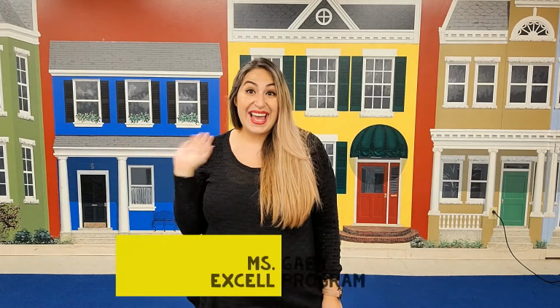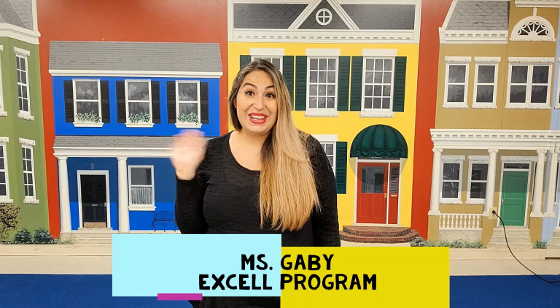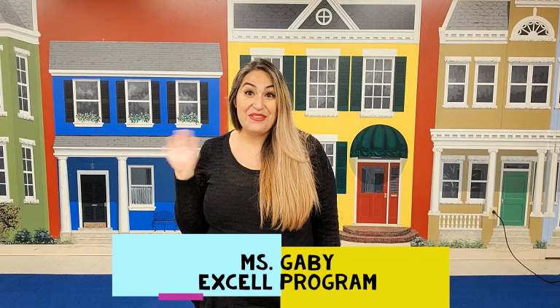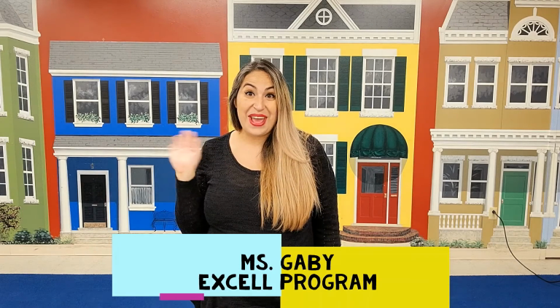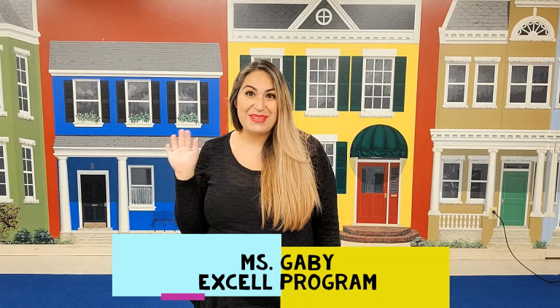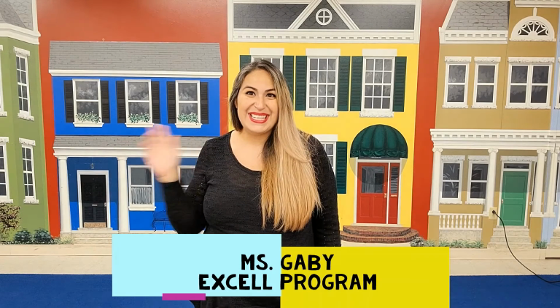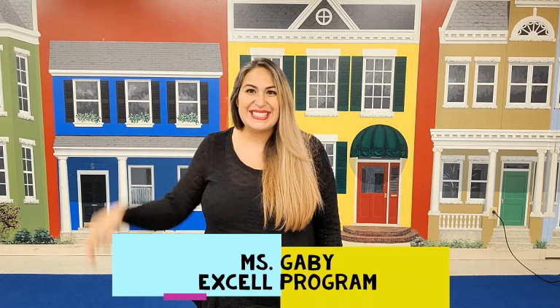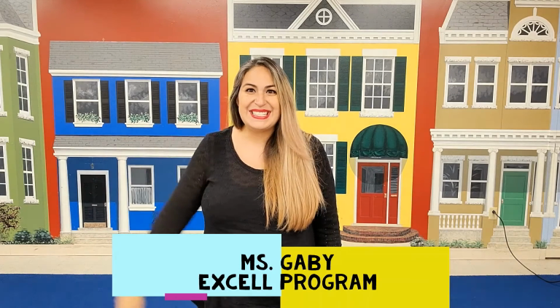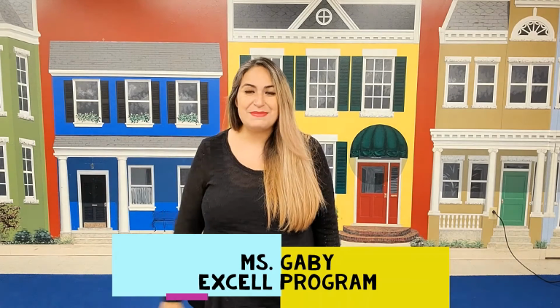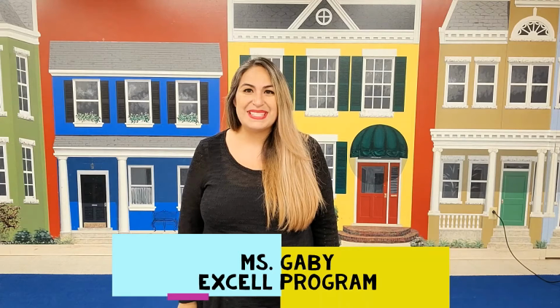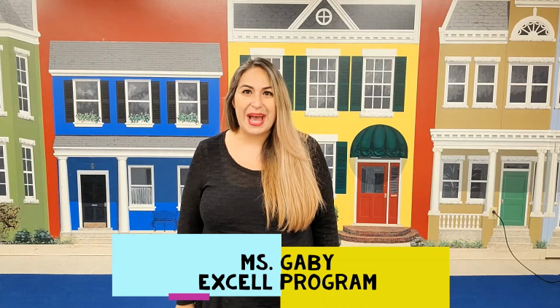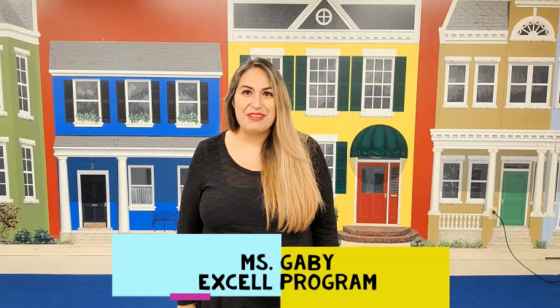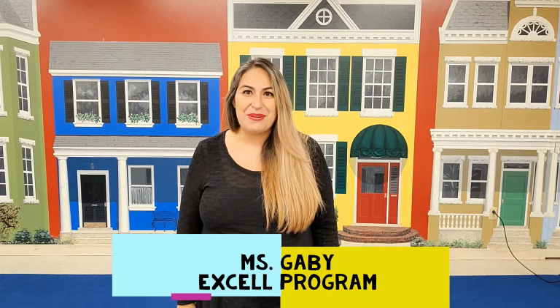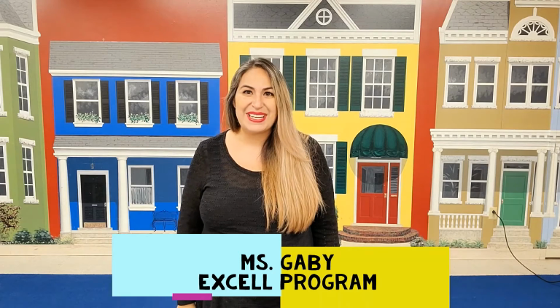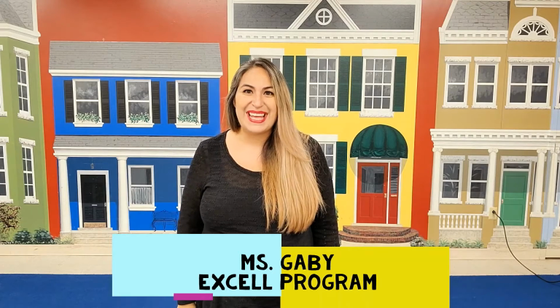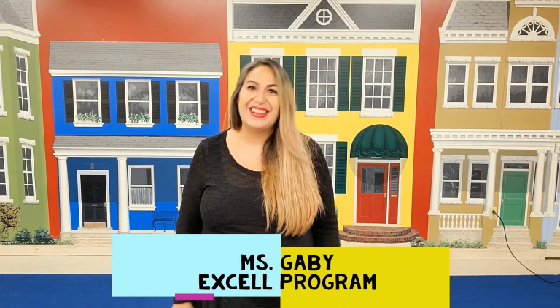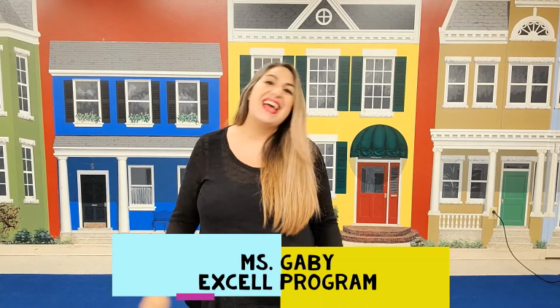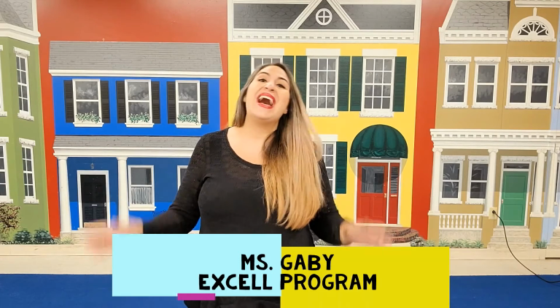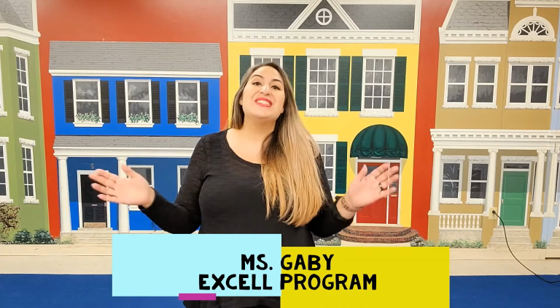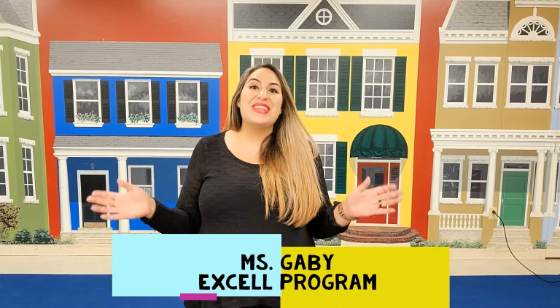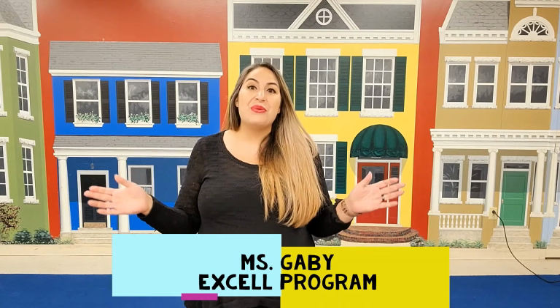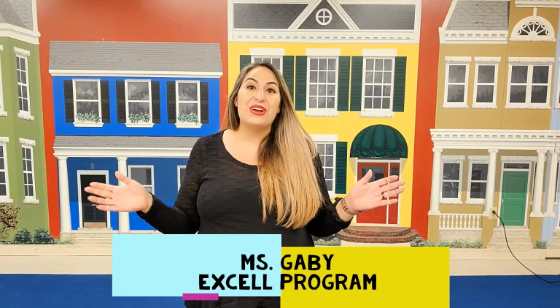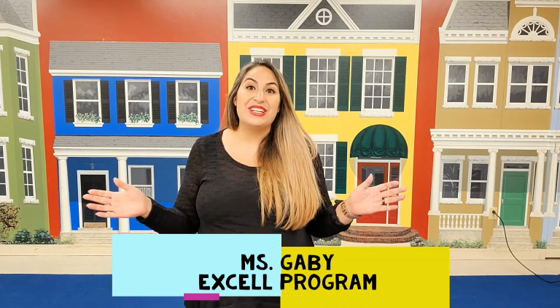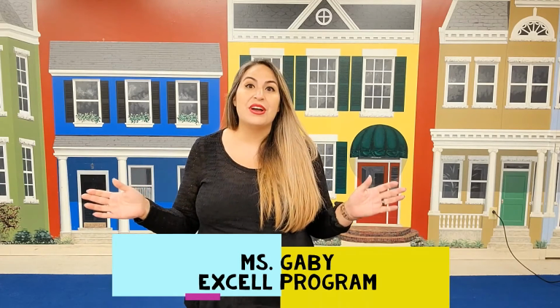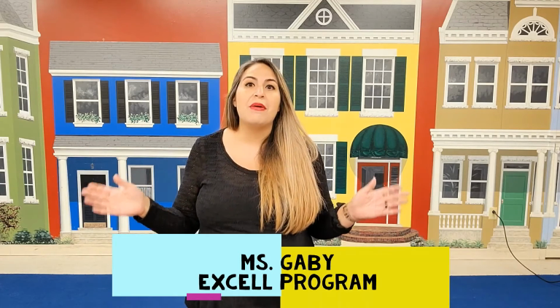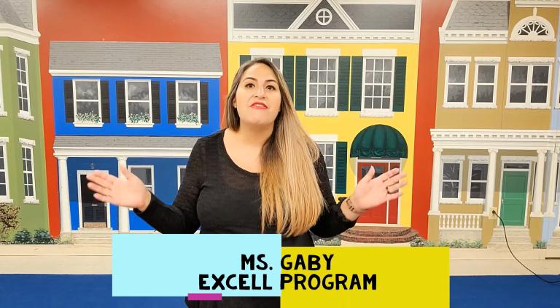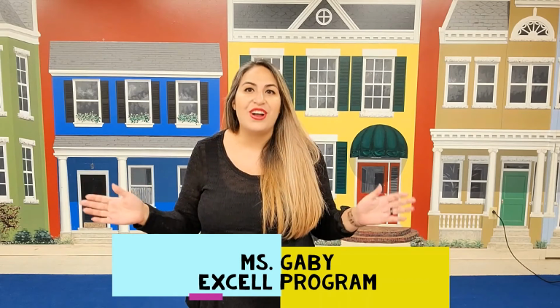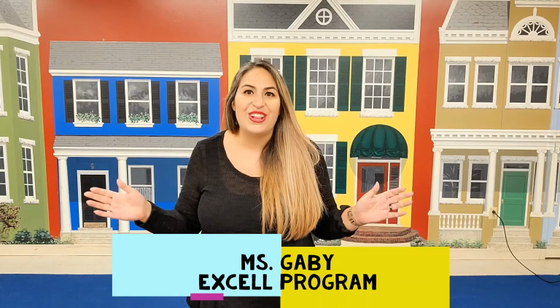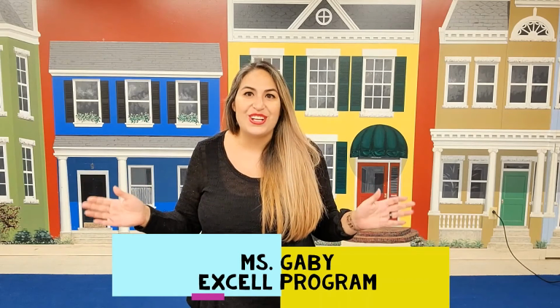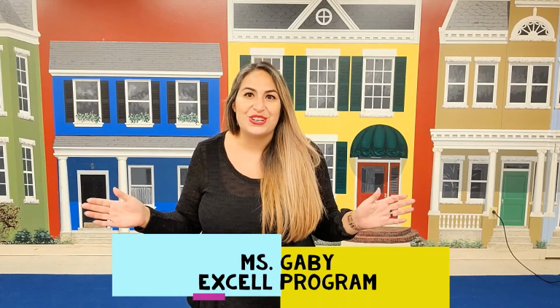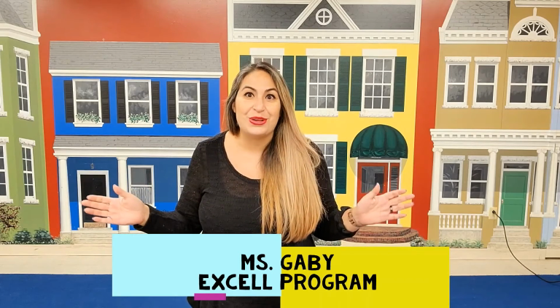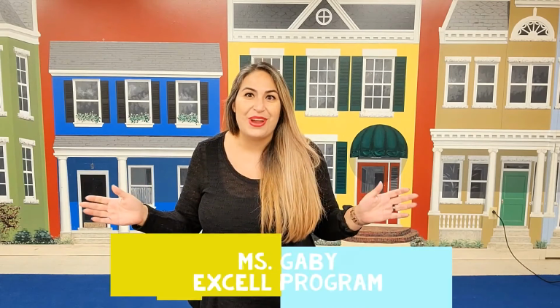Hello families! This is Ms. Gaby from Excel, and today we're going to talk about phonological awareness.